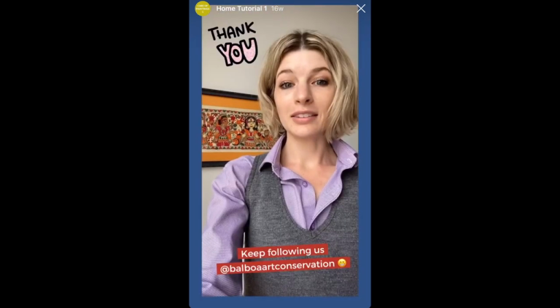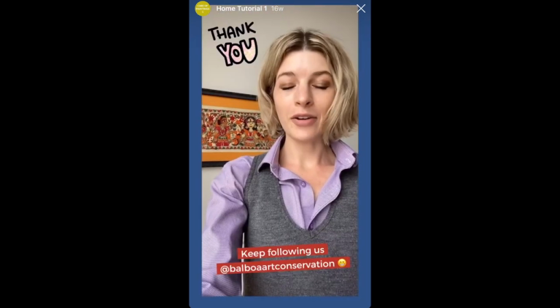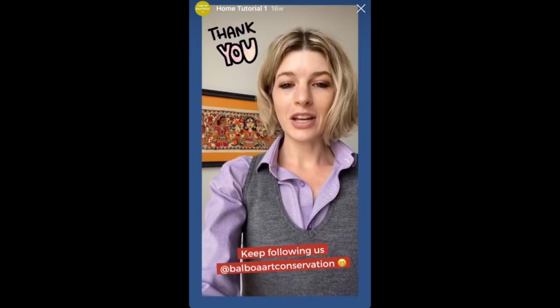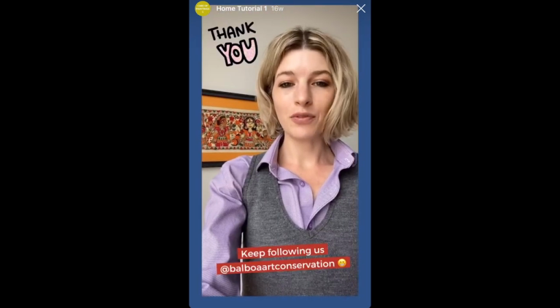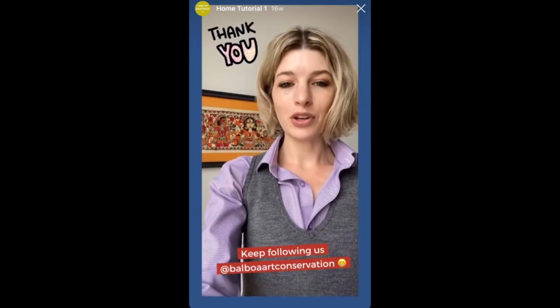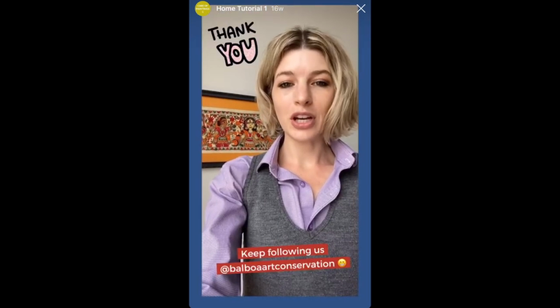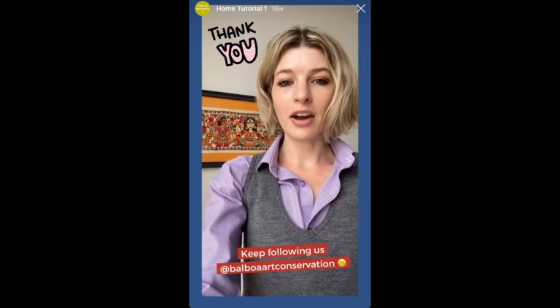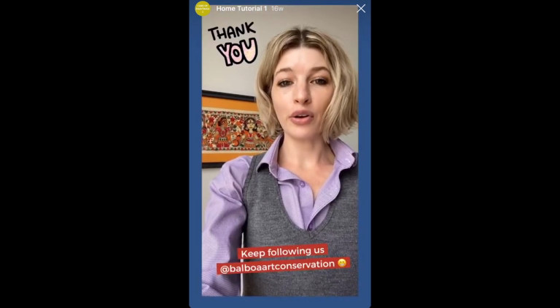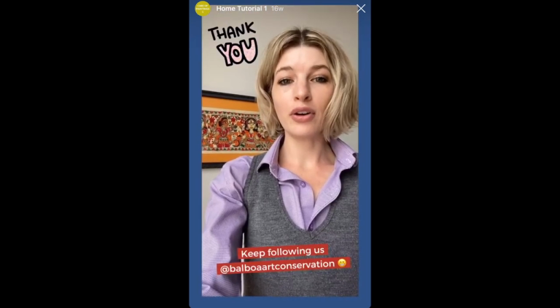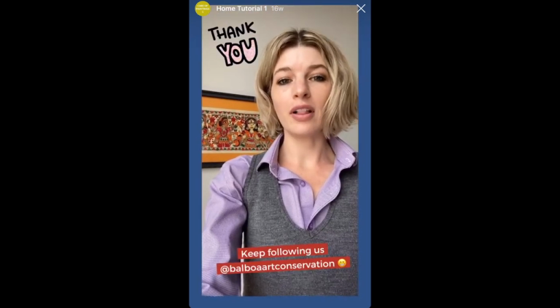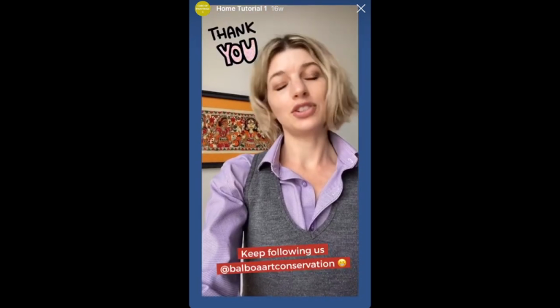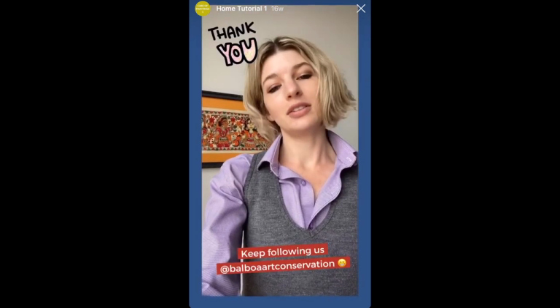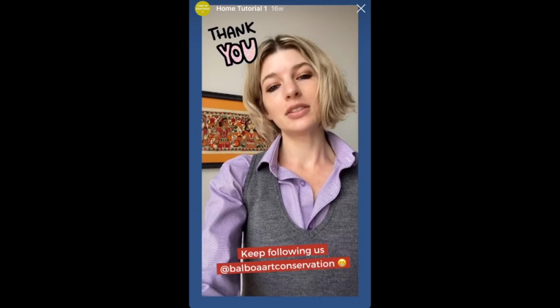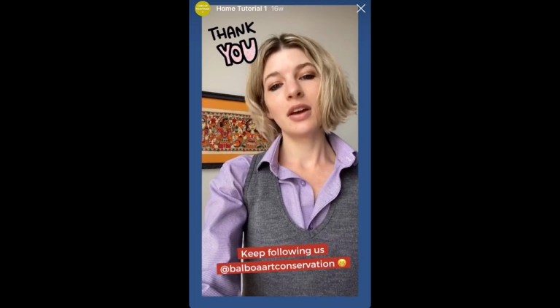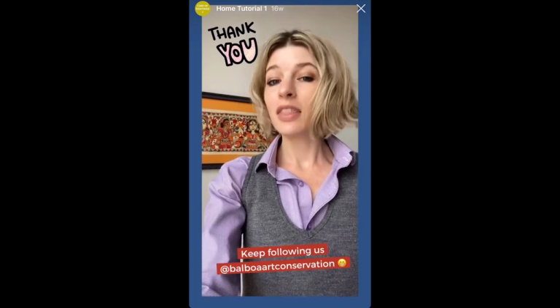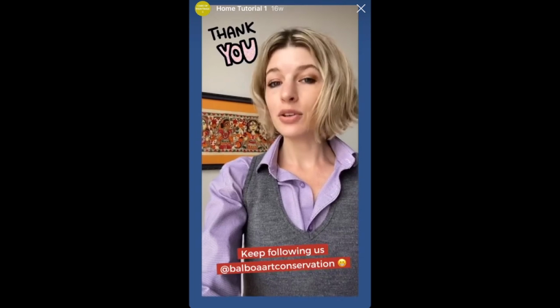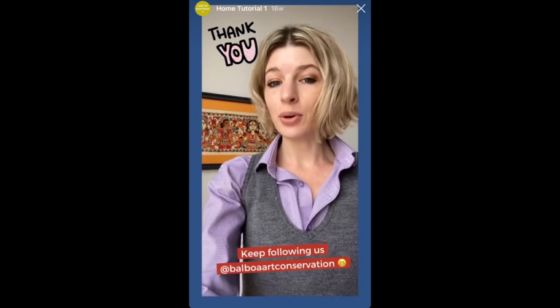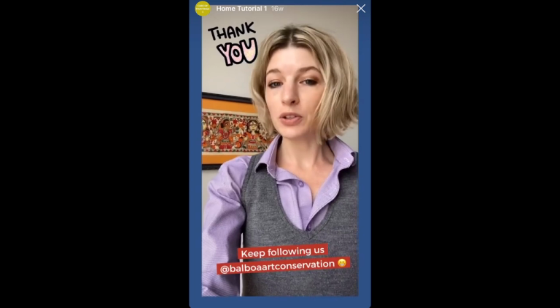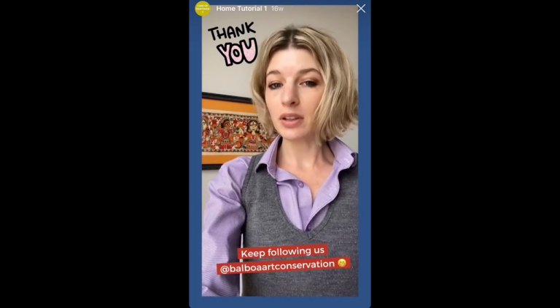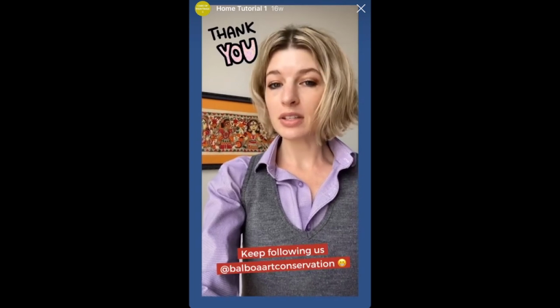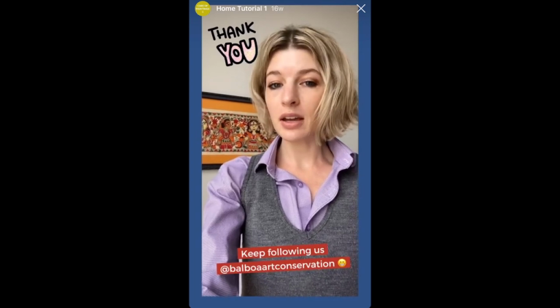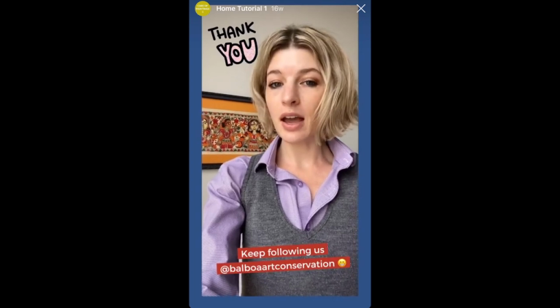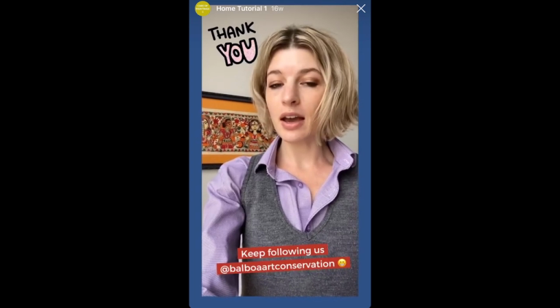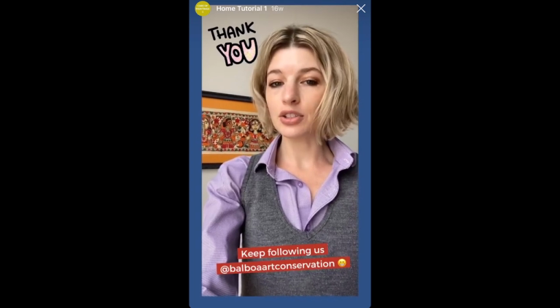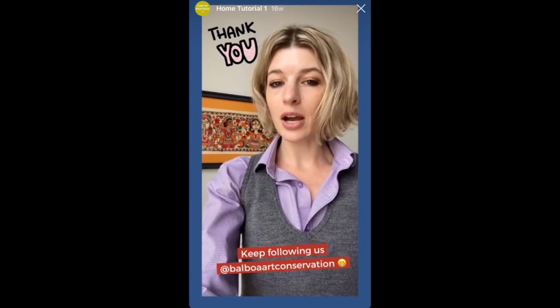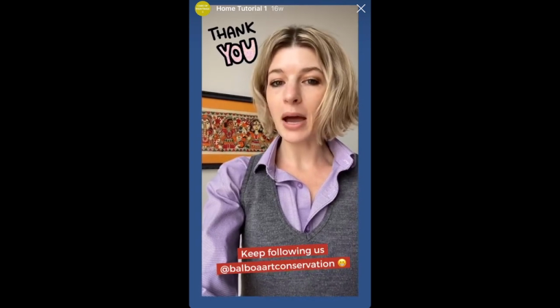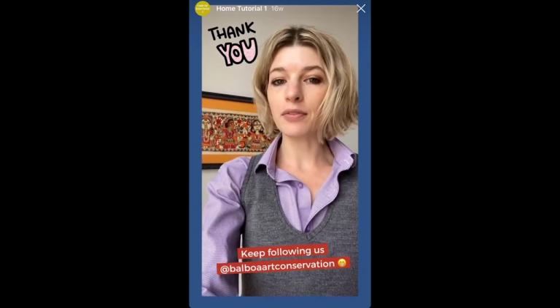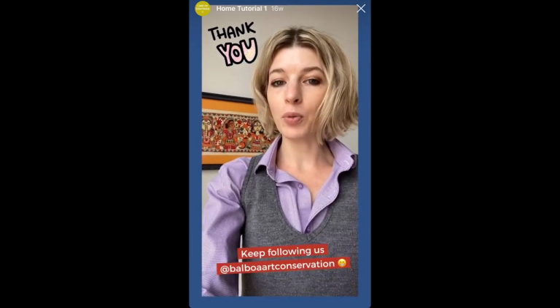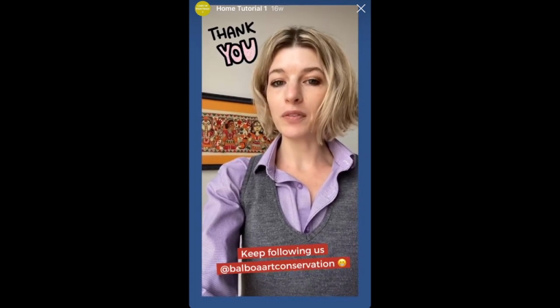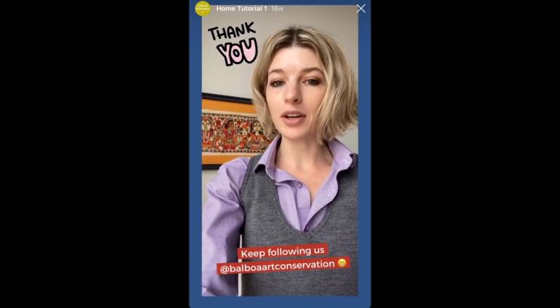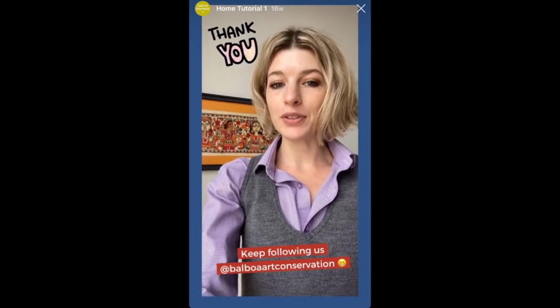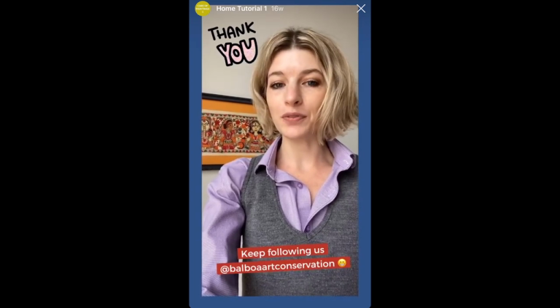Now it's time for you to check out your own collections. Thank you so much for listening, and check back for more videos in the future.